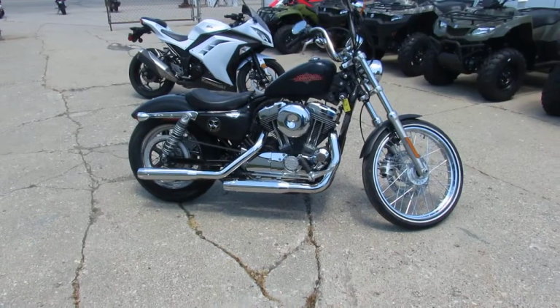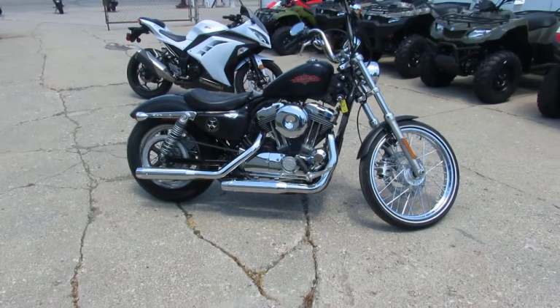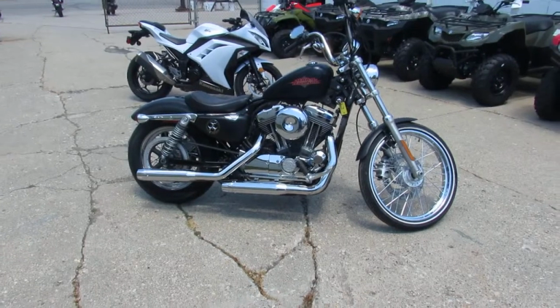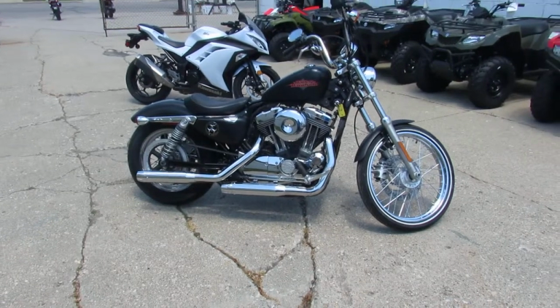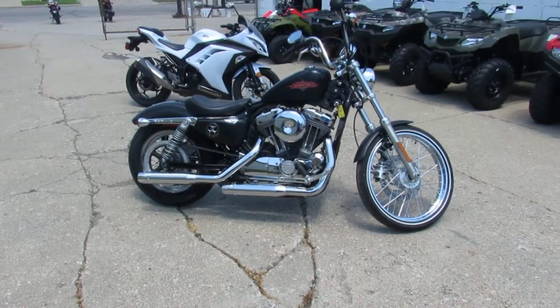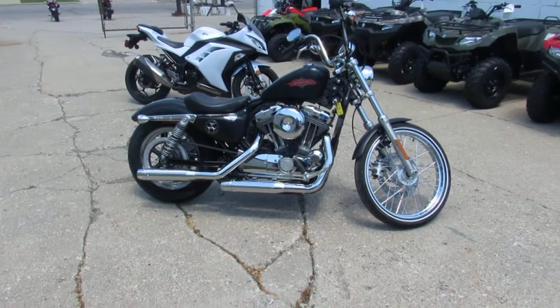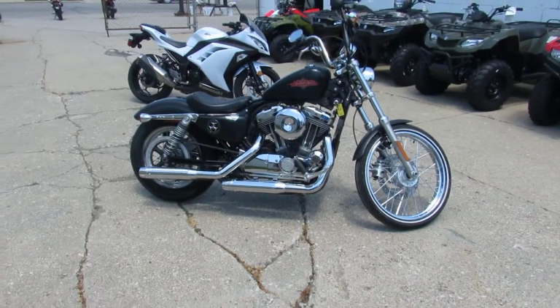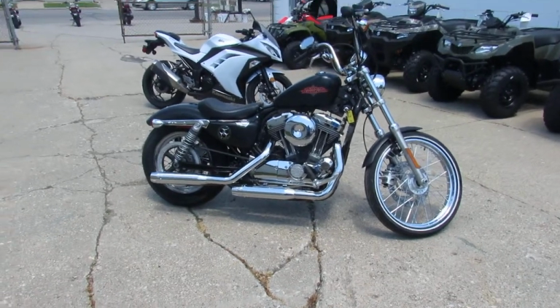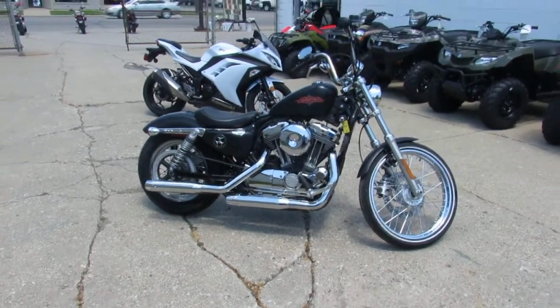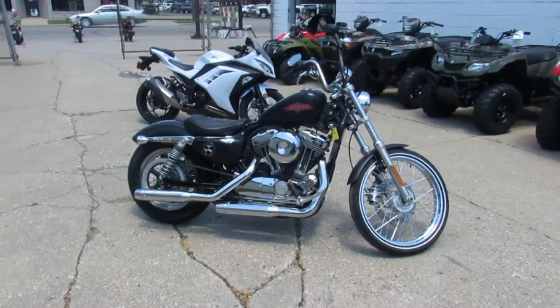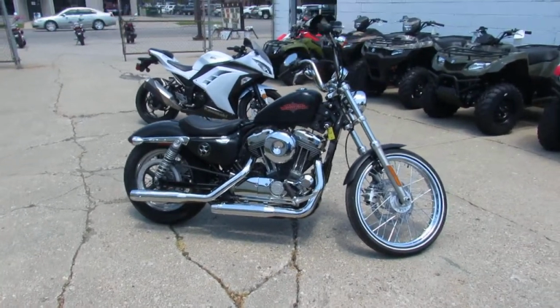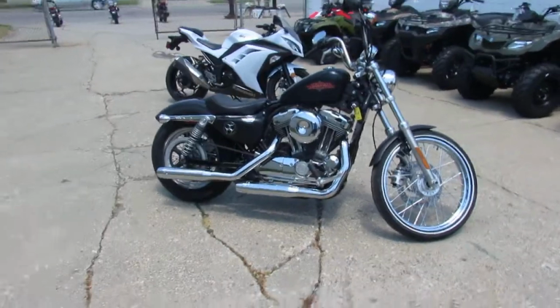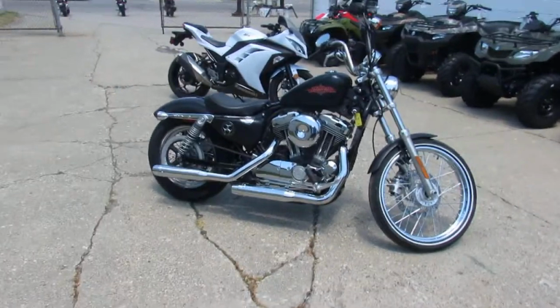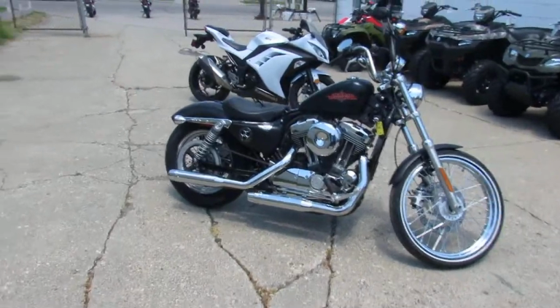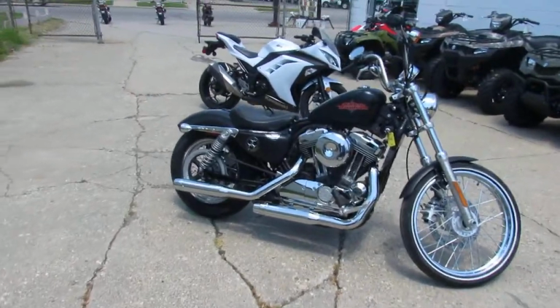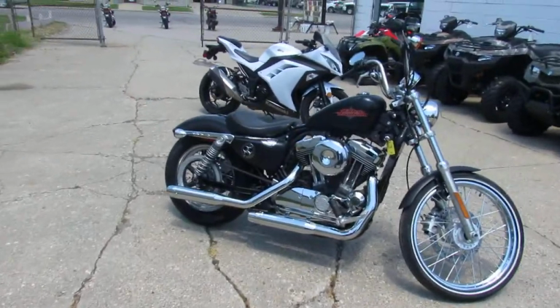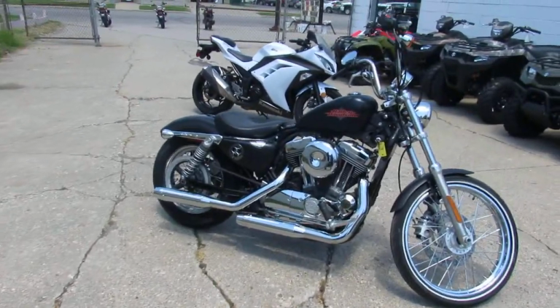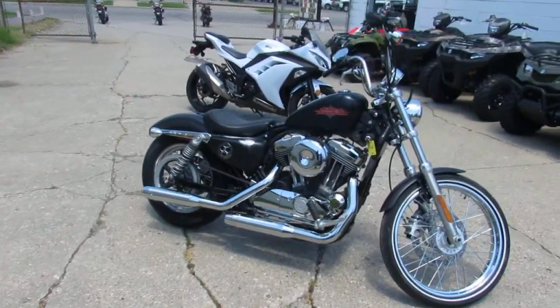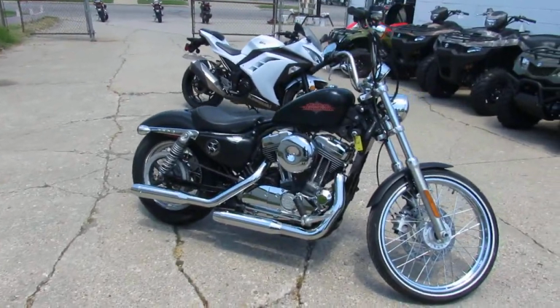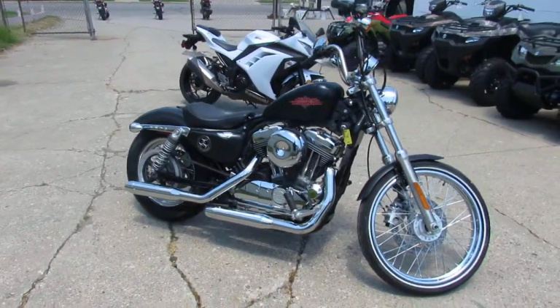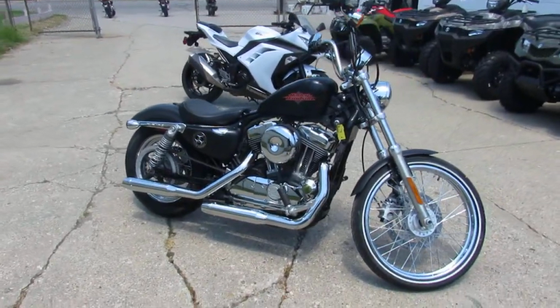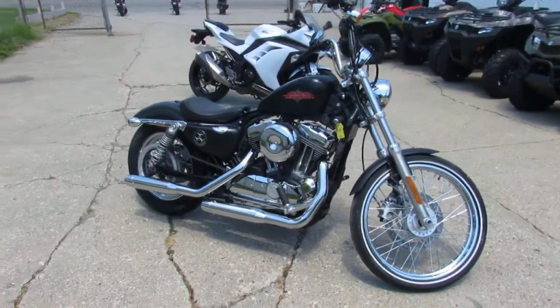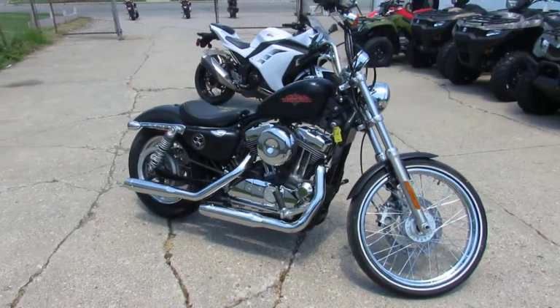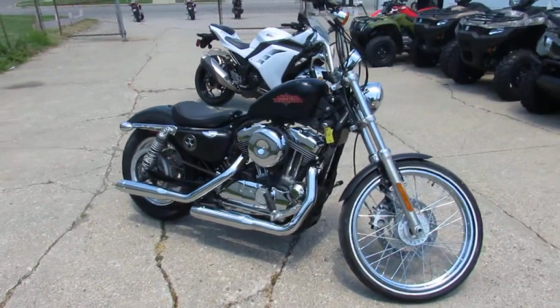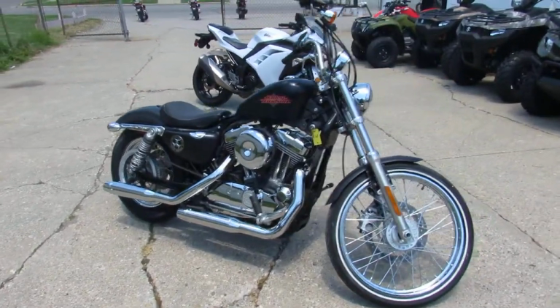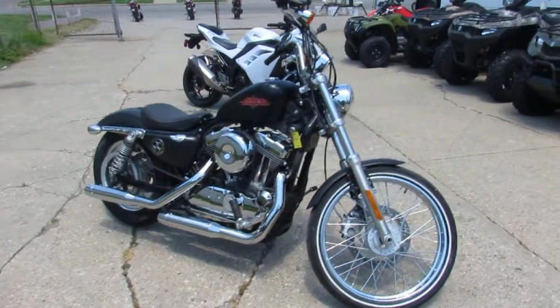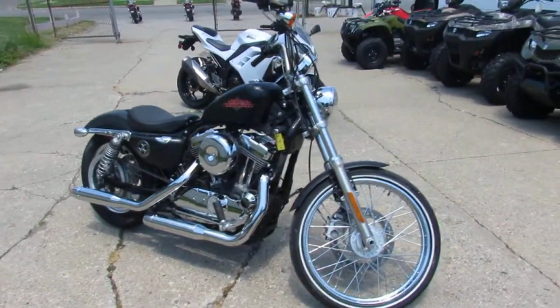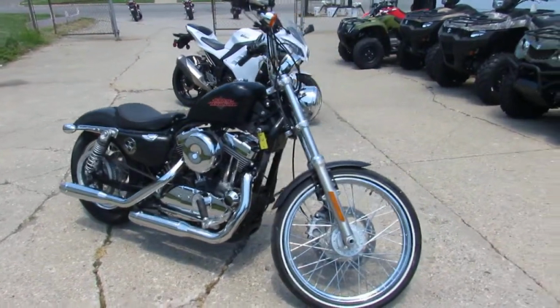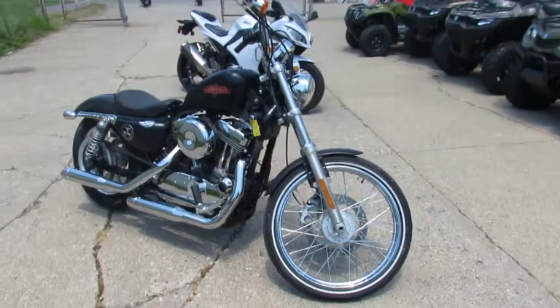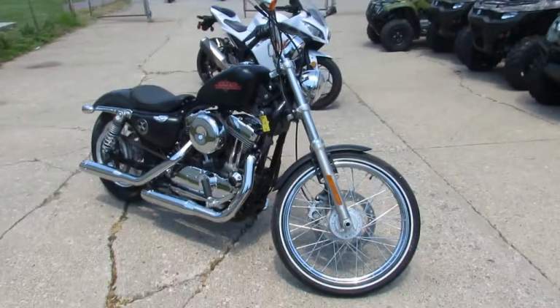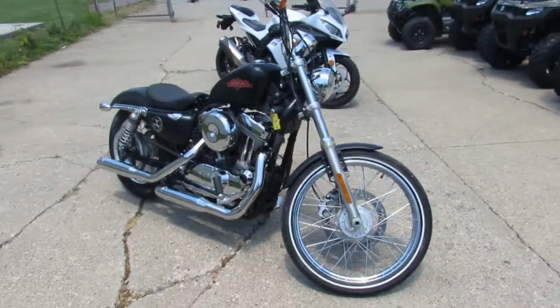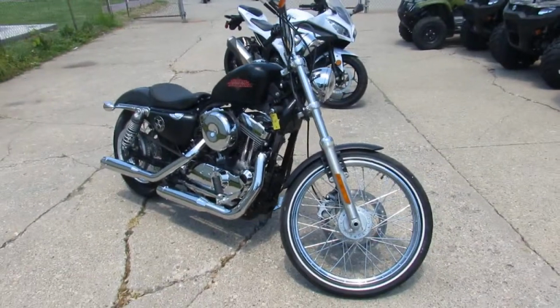Hey guys, it's Used Harley-Davidson Headquarters here at Approval Powersports. A.D. and Sonny. It's time to ride.